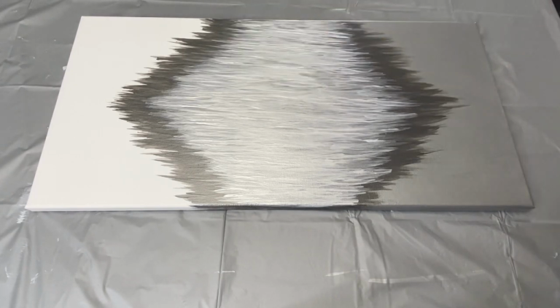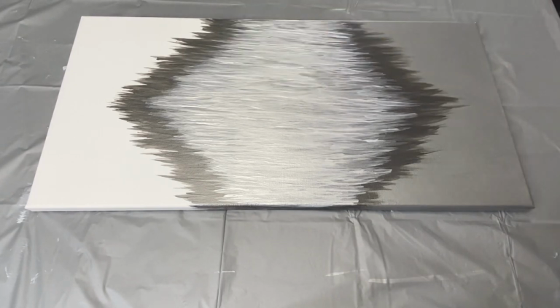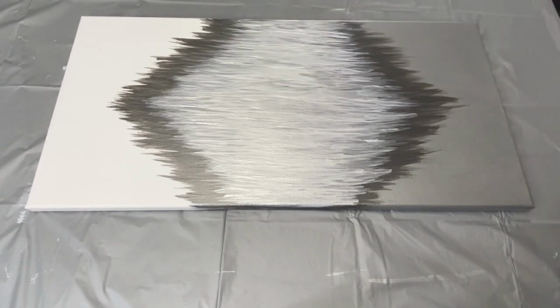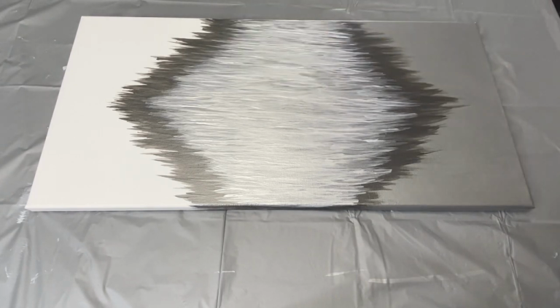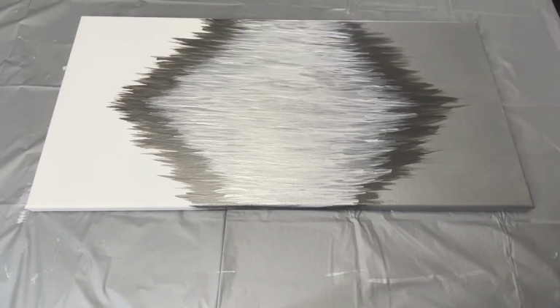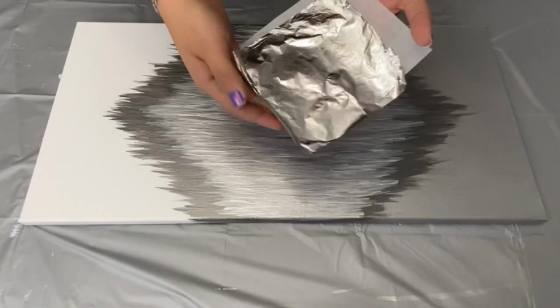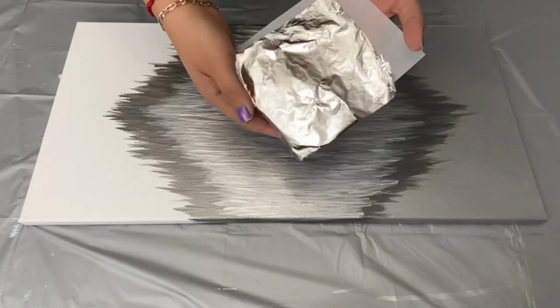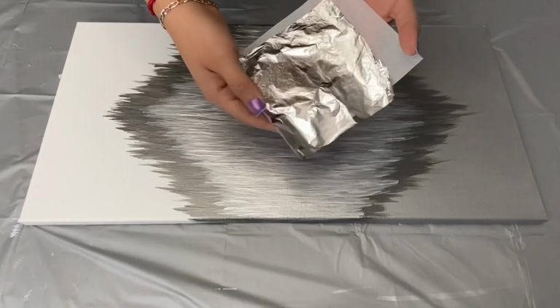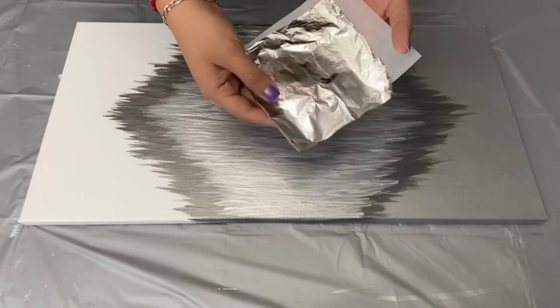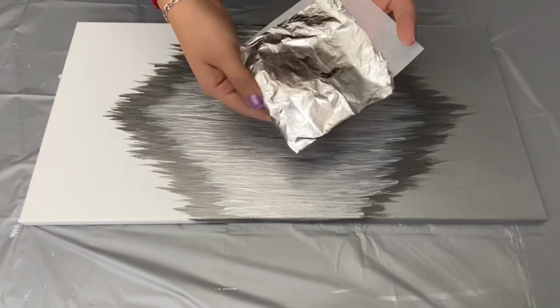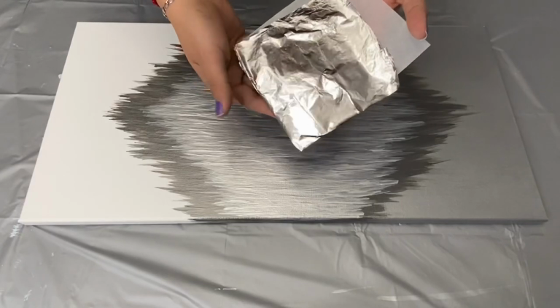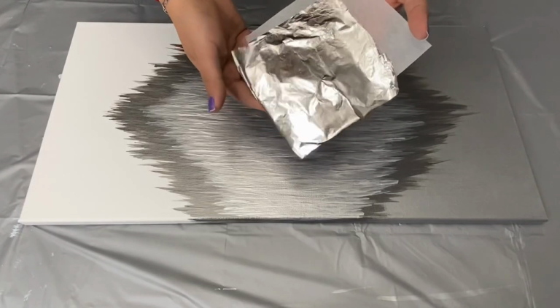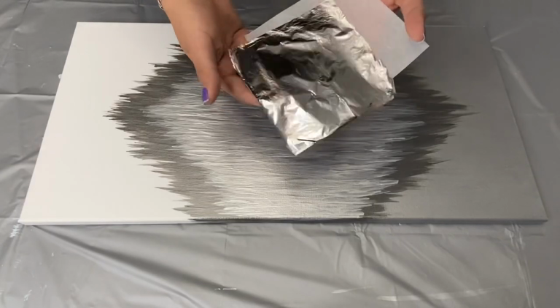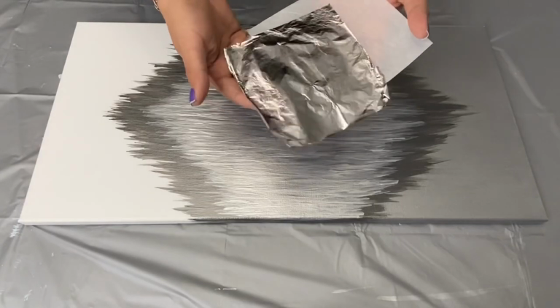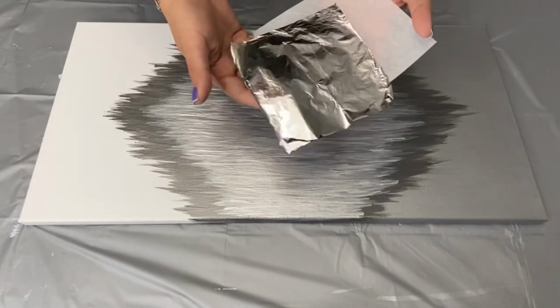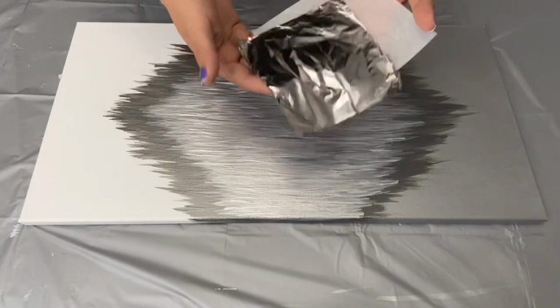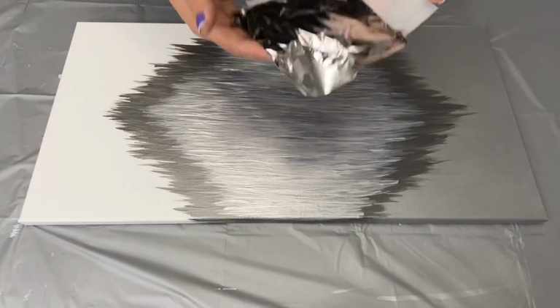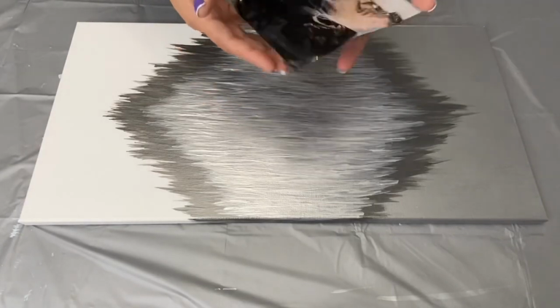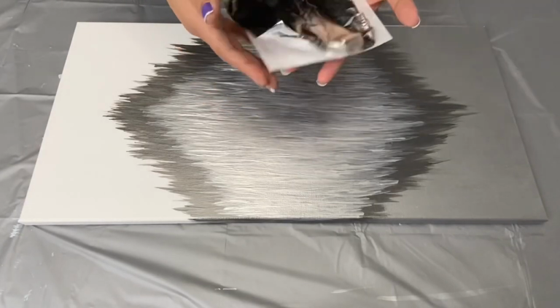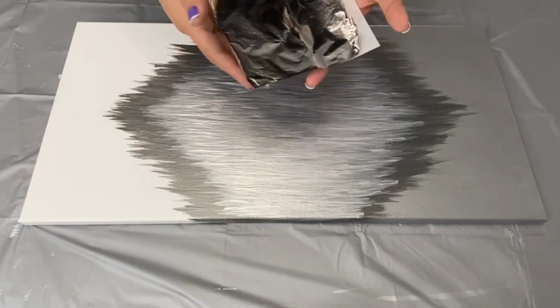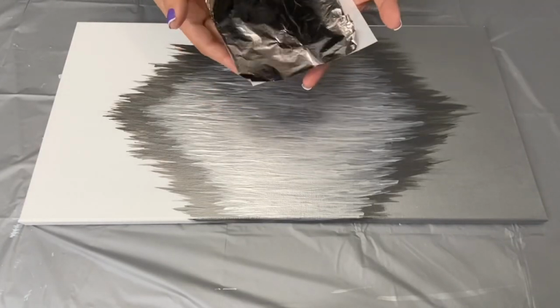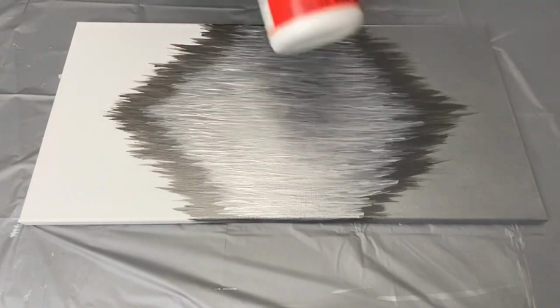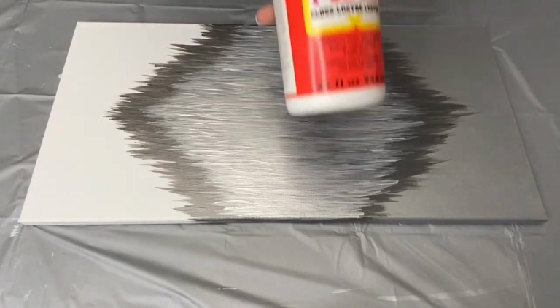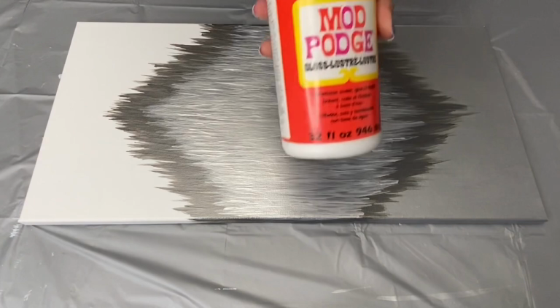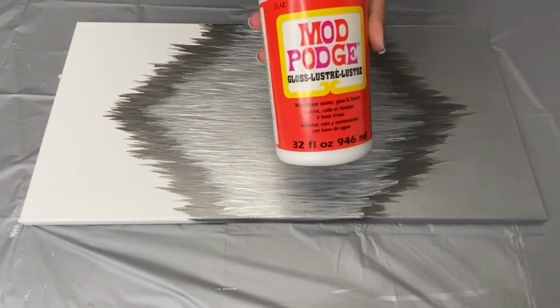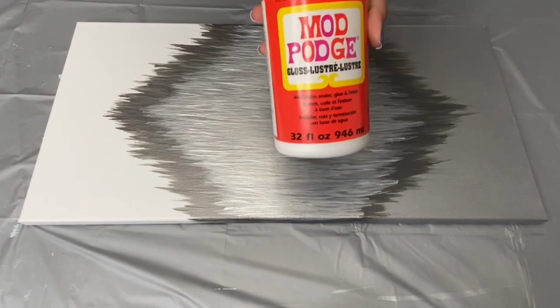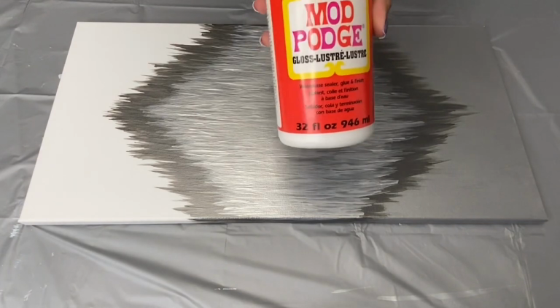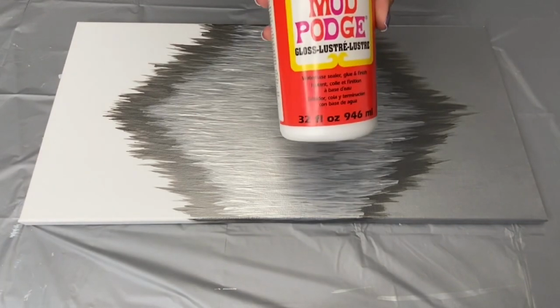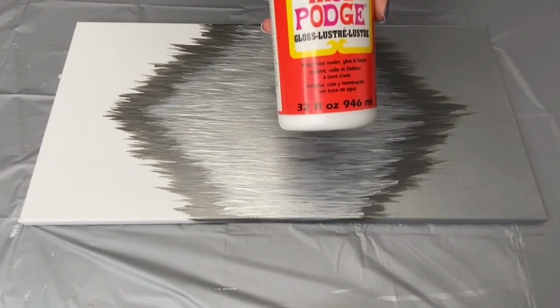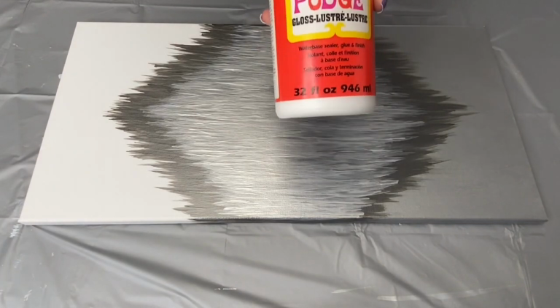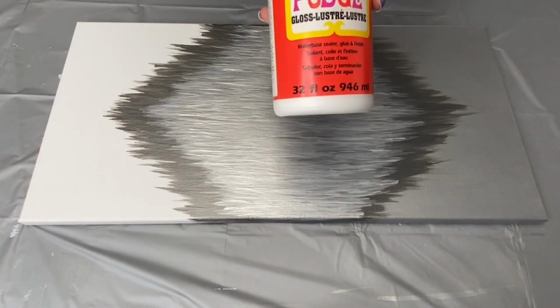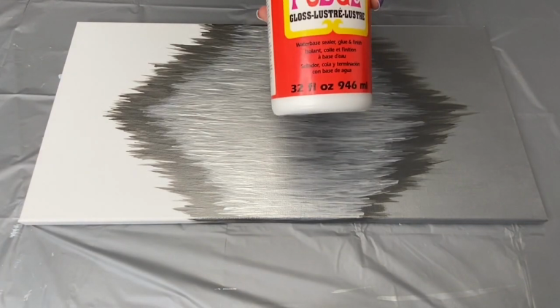Once my paint had dried, I used the silver leaf sheets and I glued them on with Mod Podge in the center of my diamond.